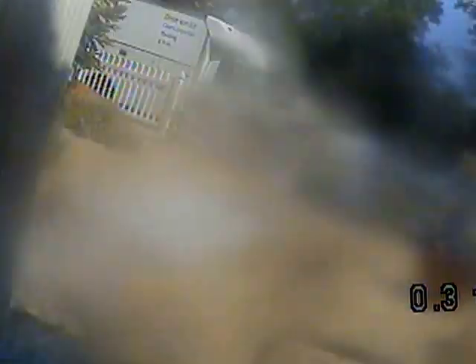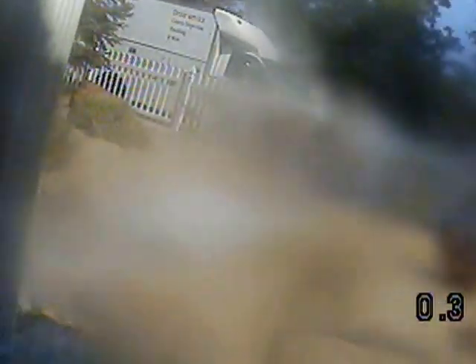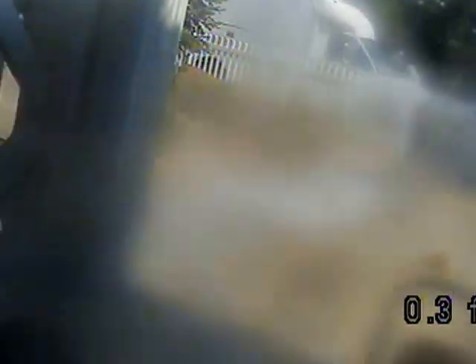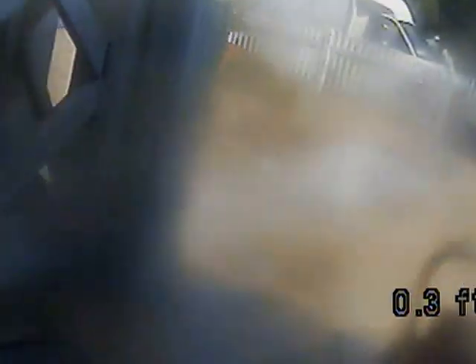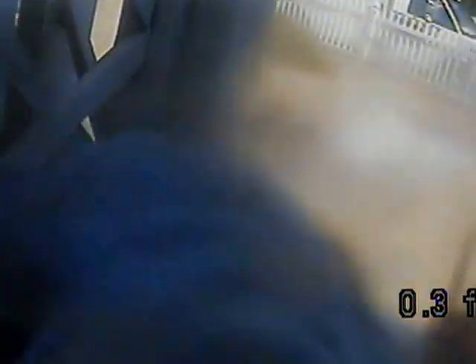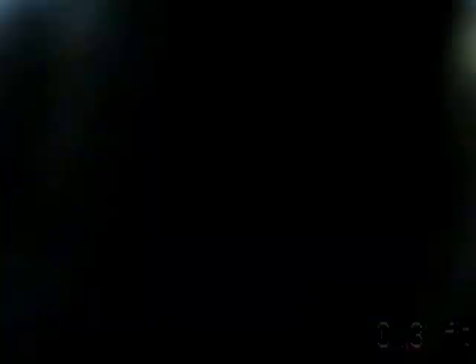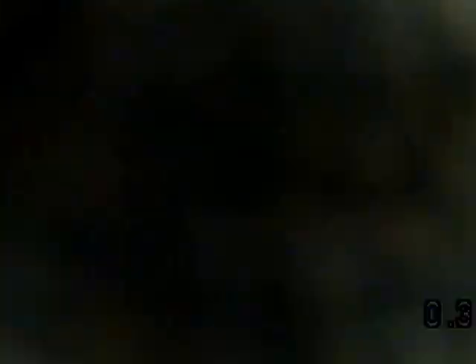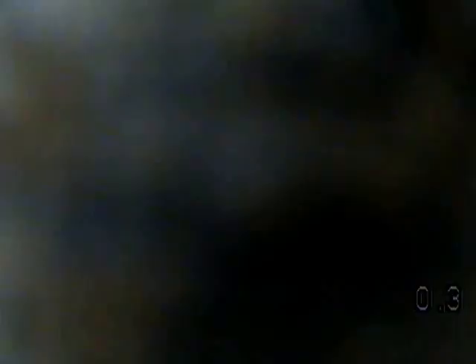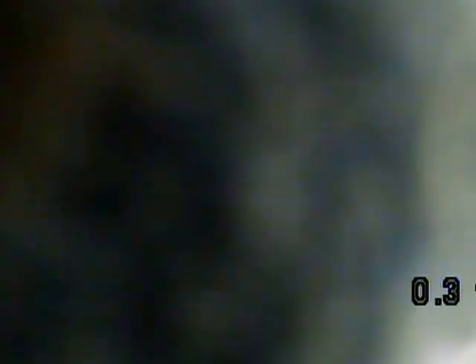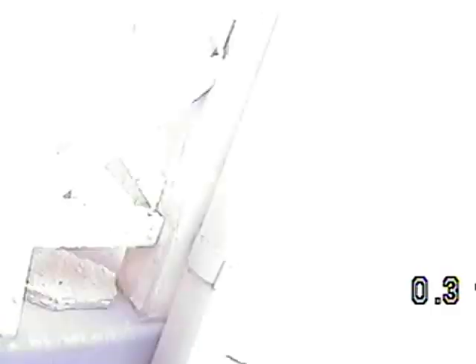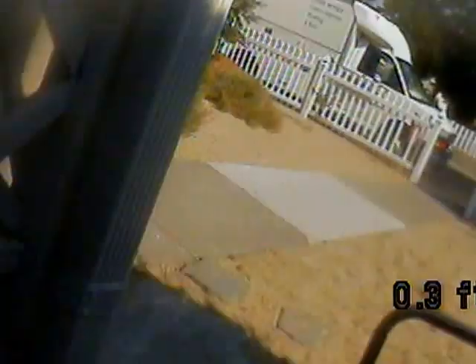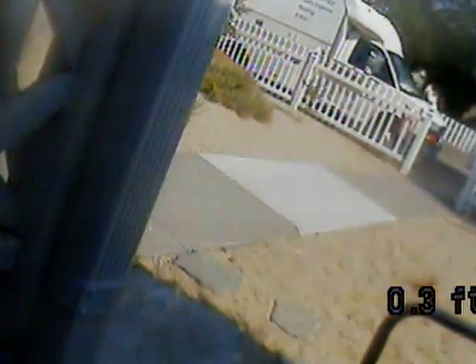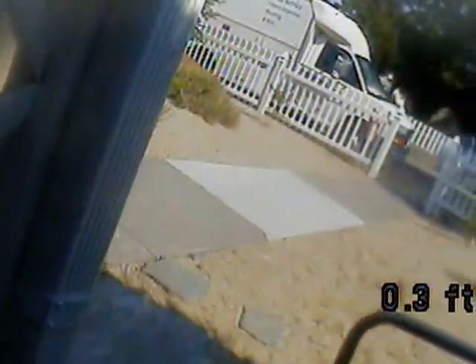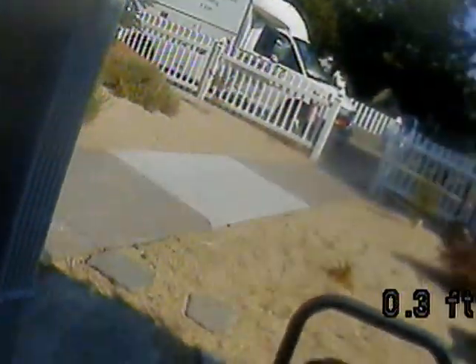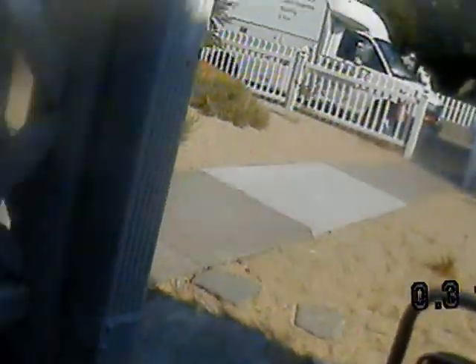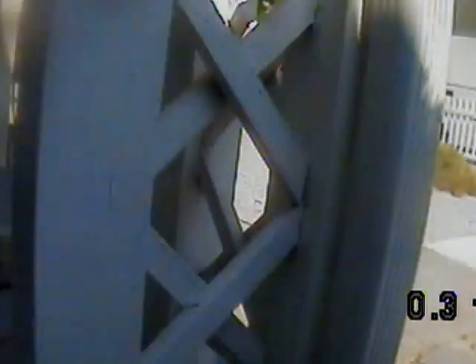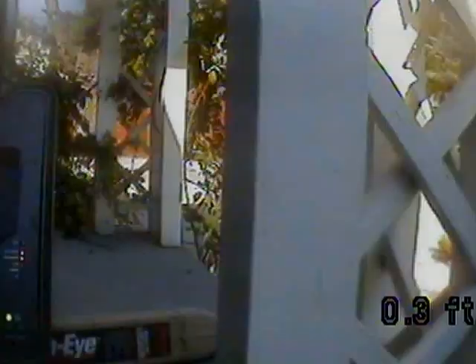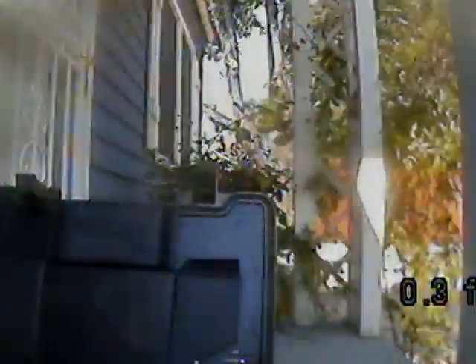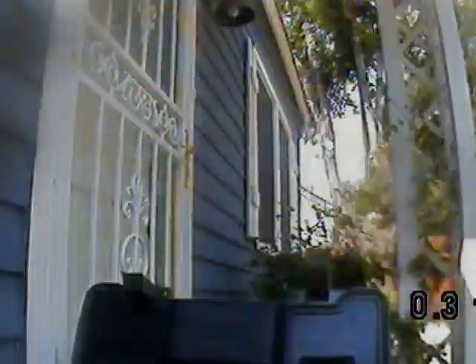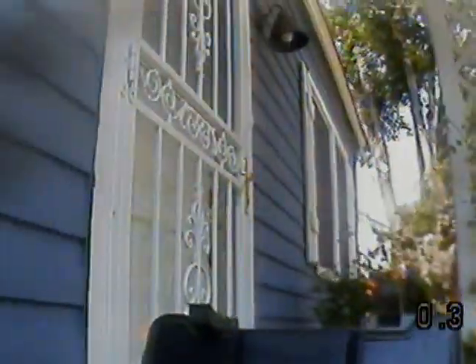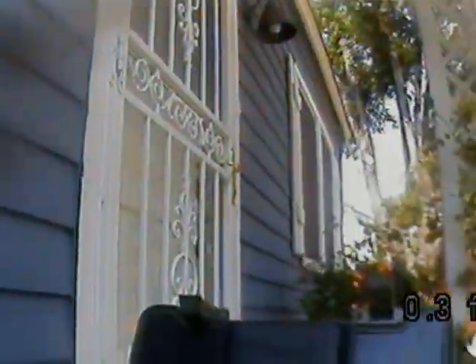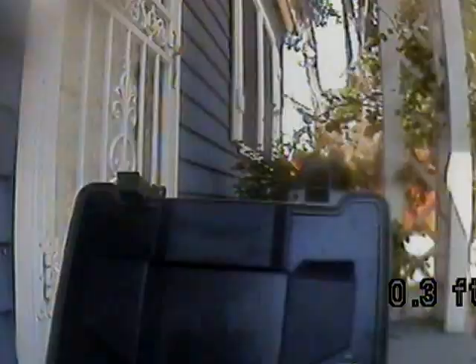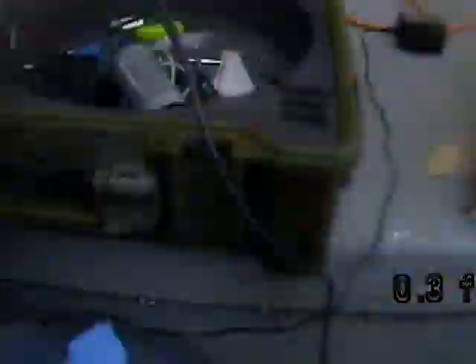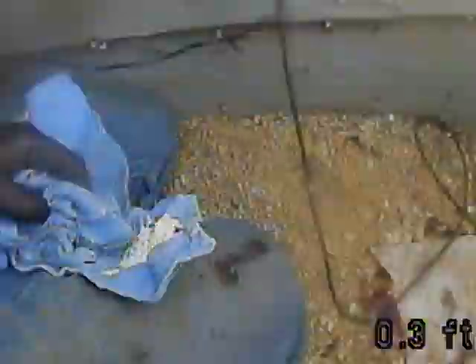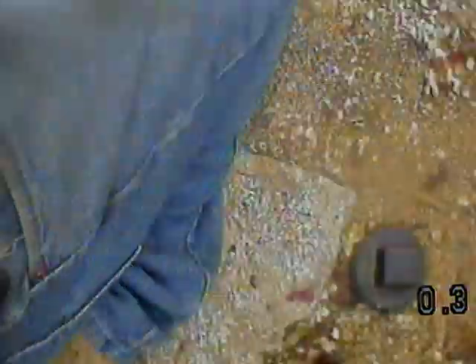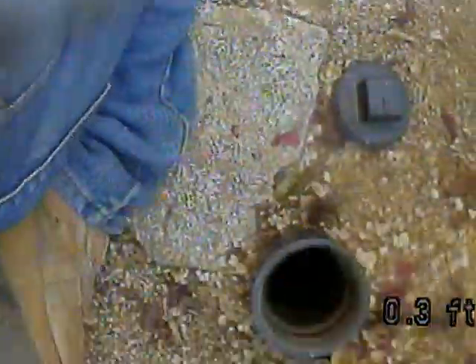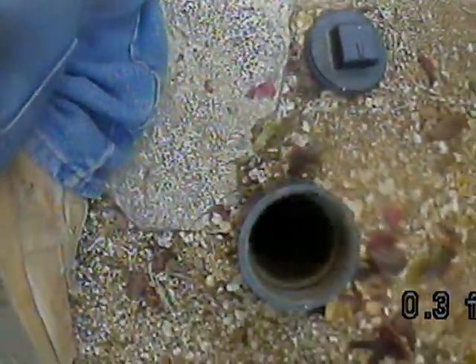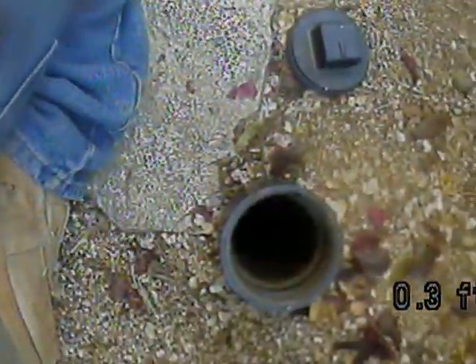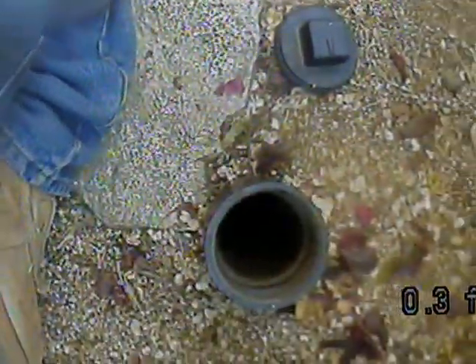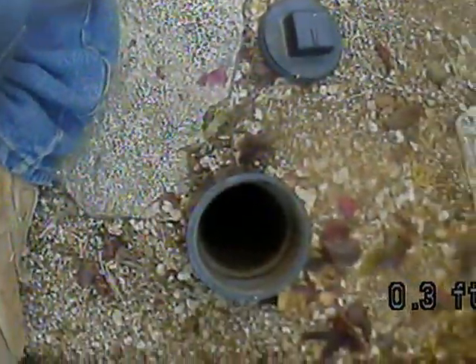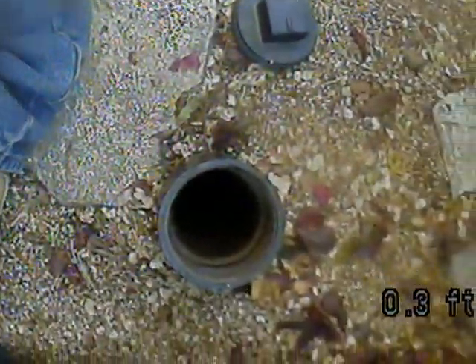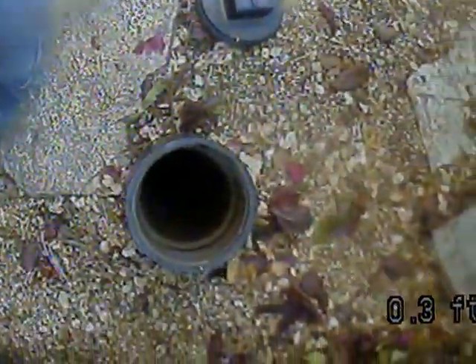Front yard, front door, clean out. Thanks for watching.